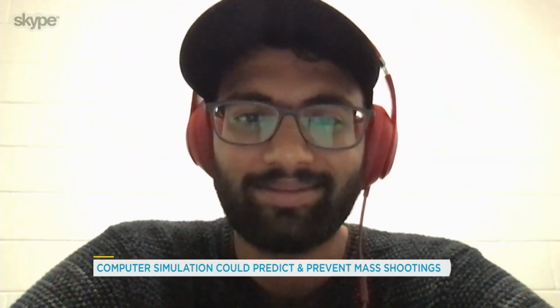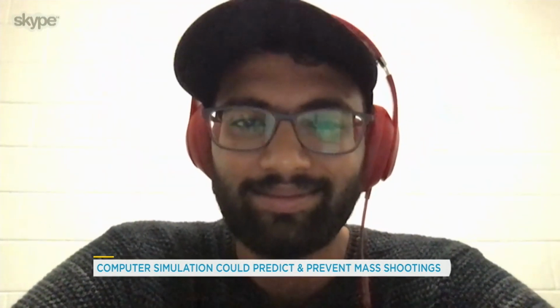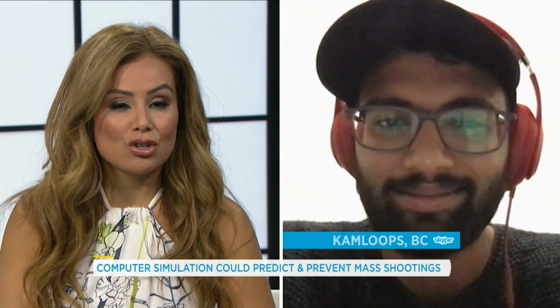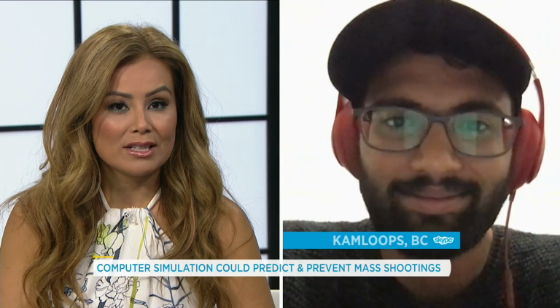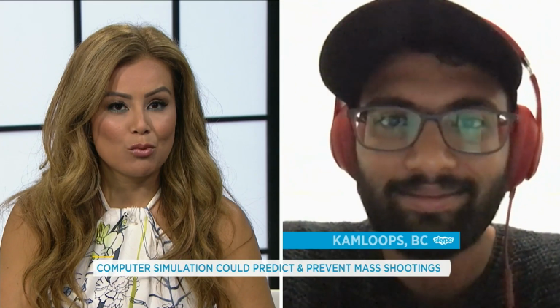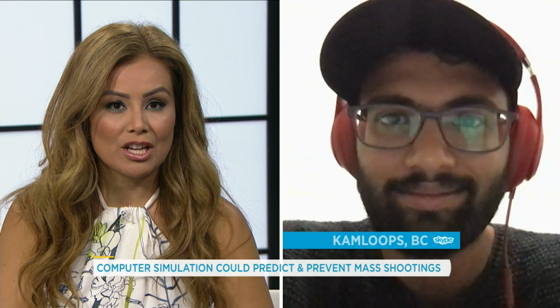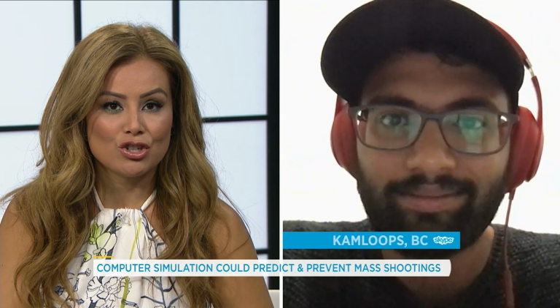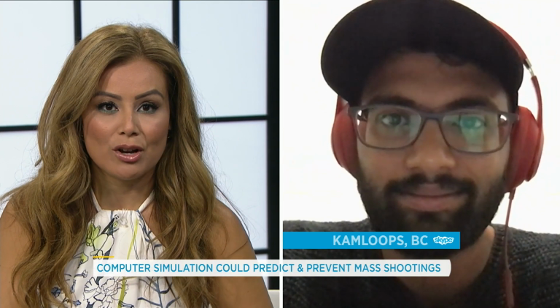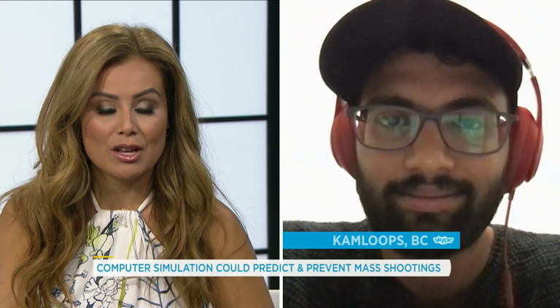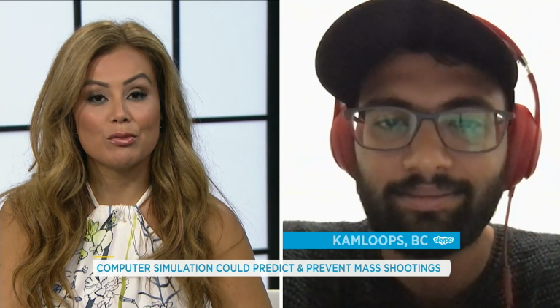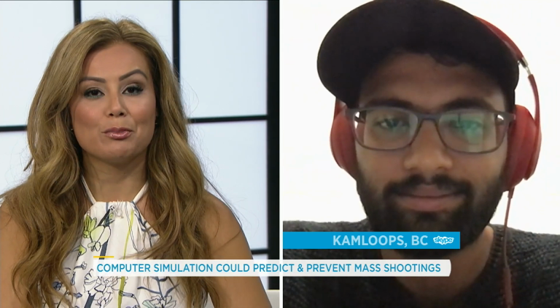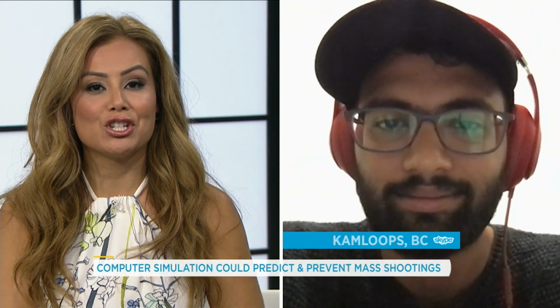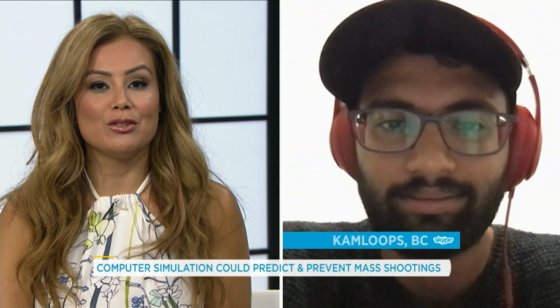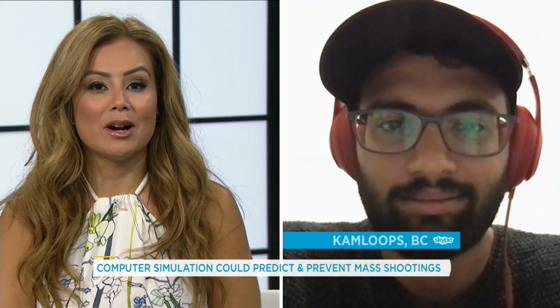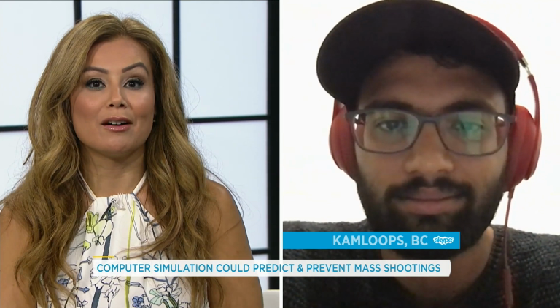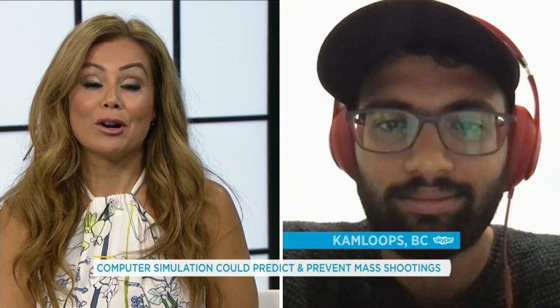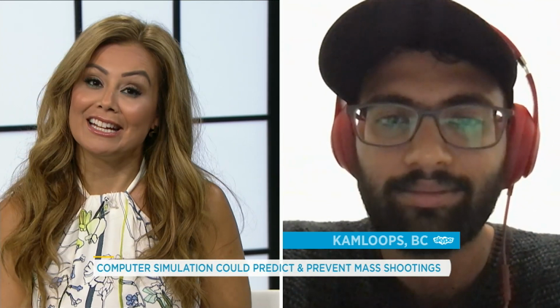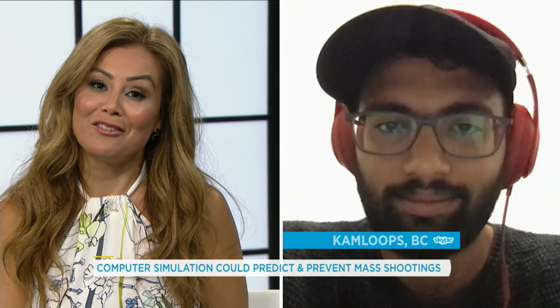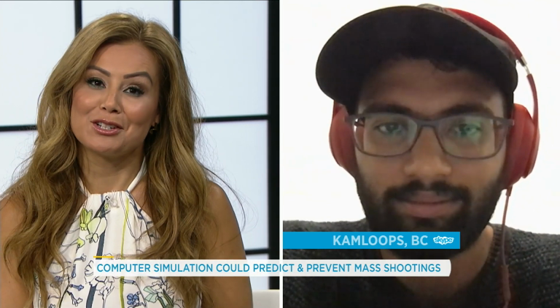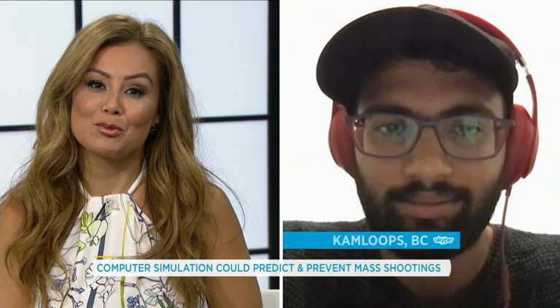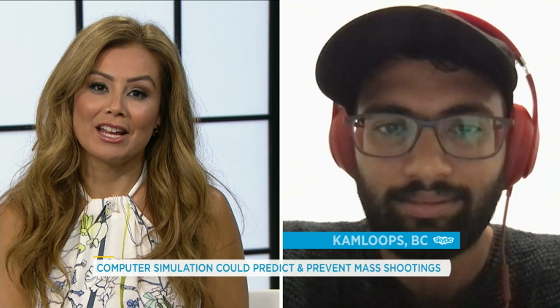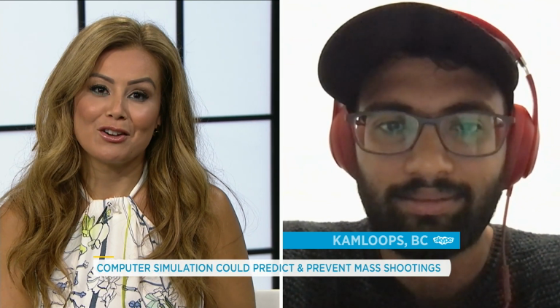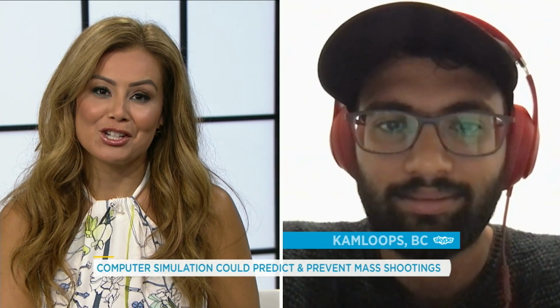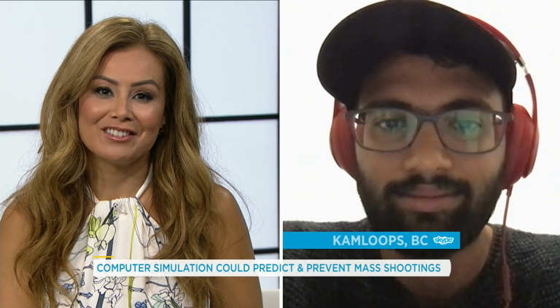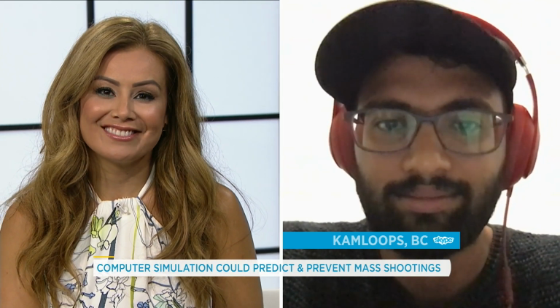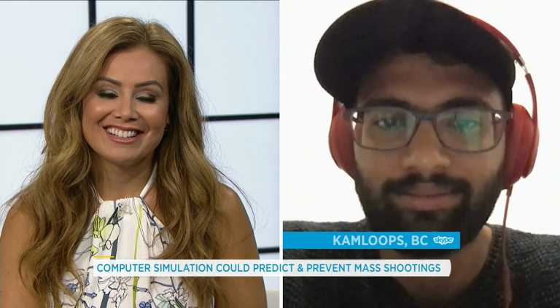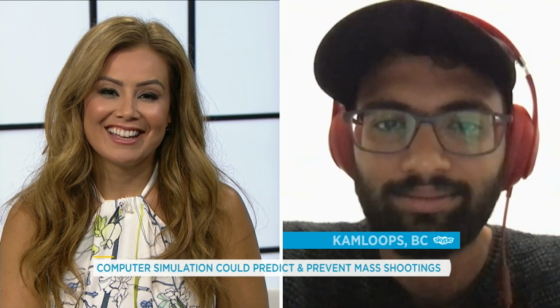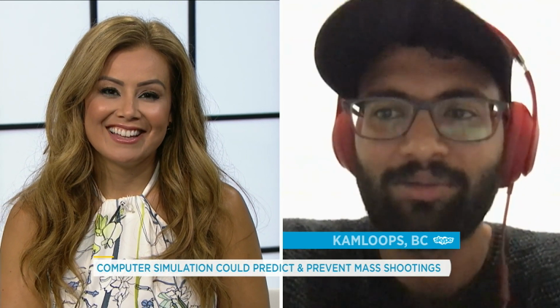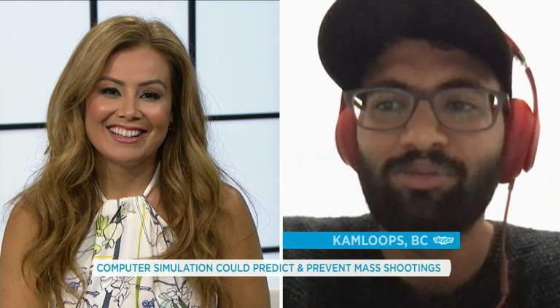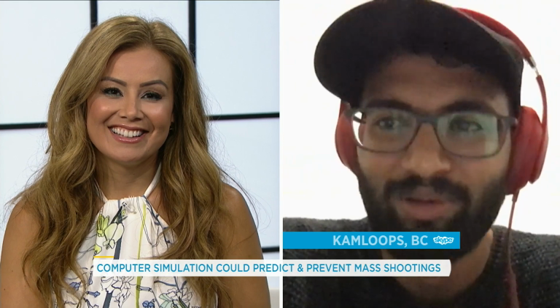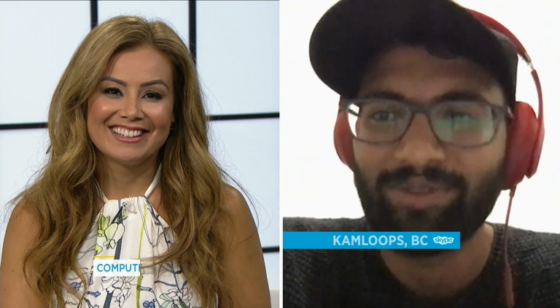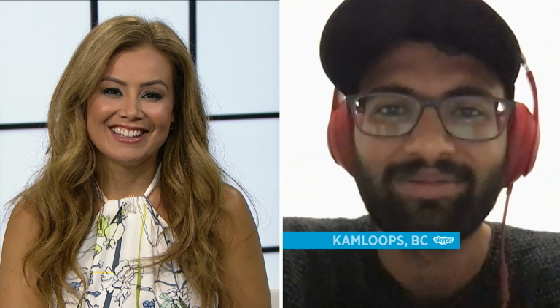Karthik, interesting work that you're doing over there. We really appreciate you breaking it down for us this morning here on the show. No problem, sure.